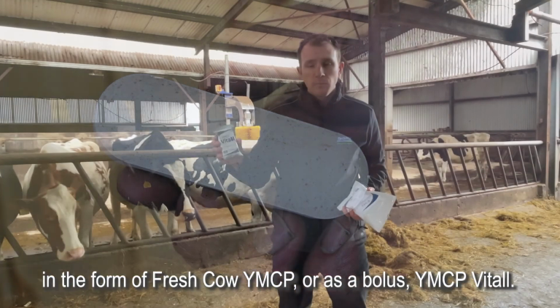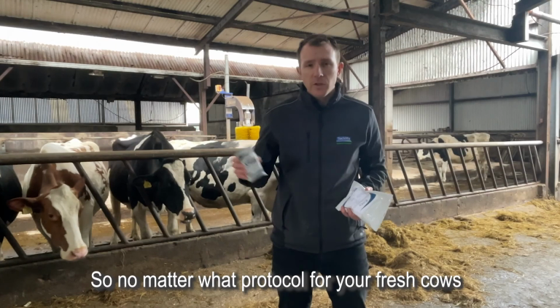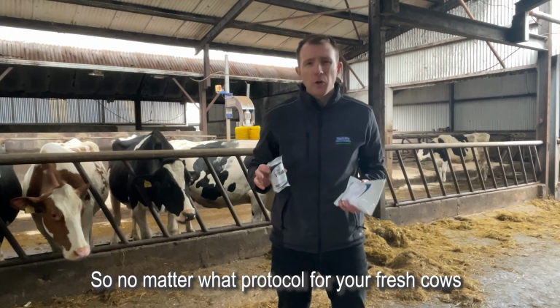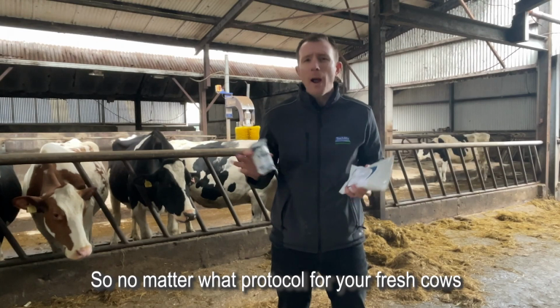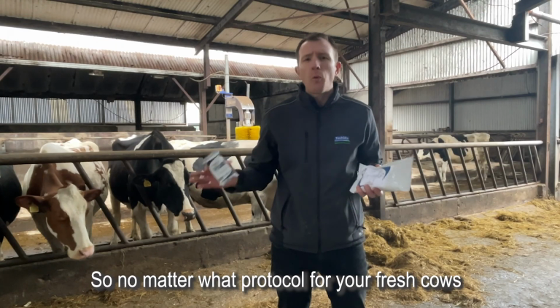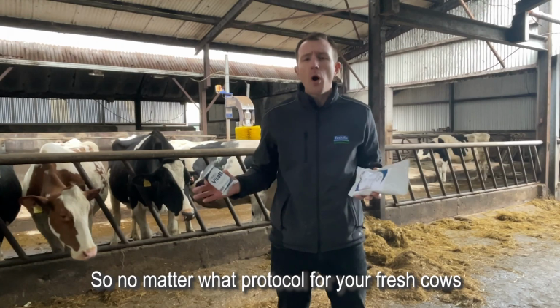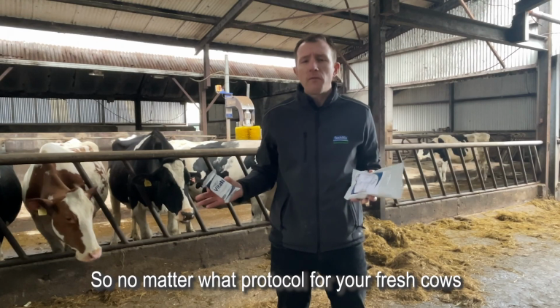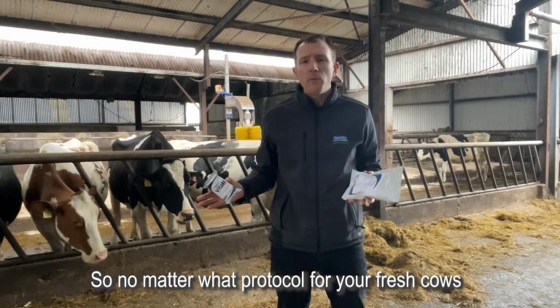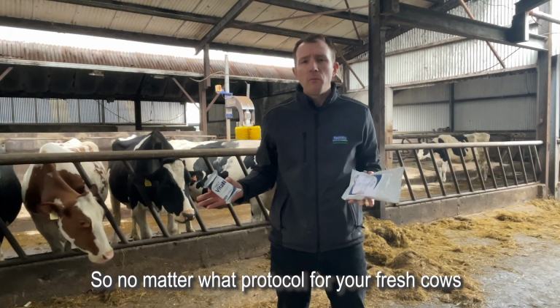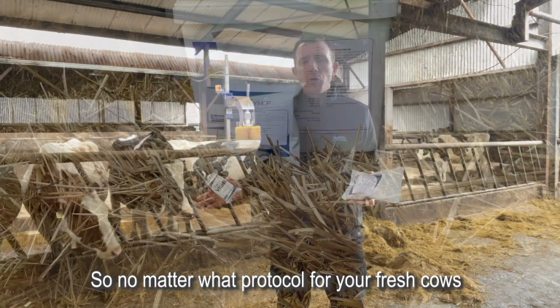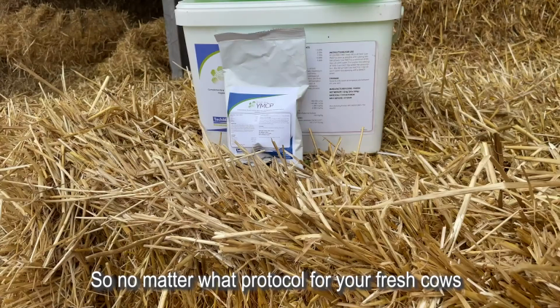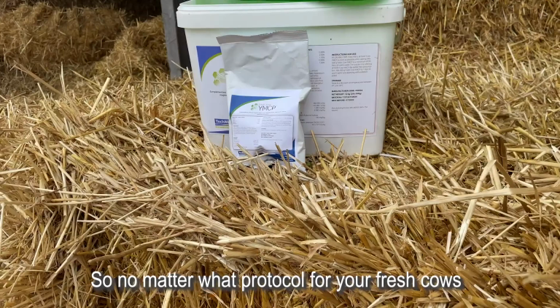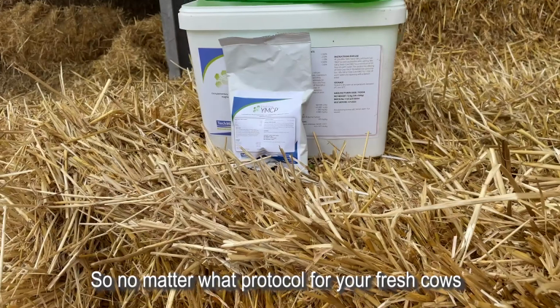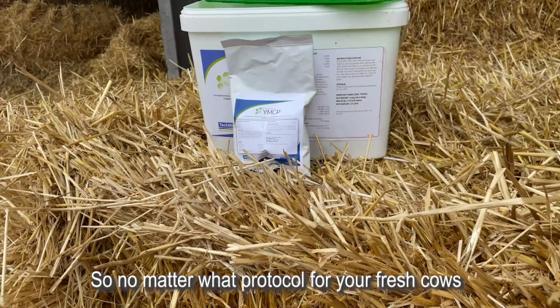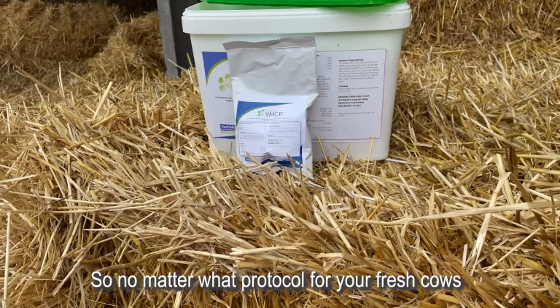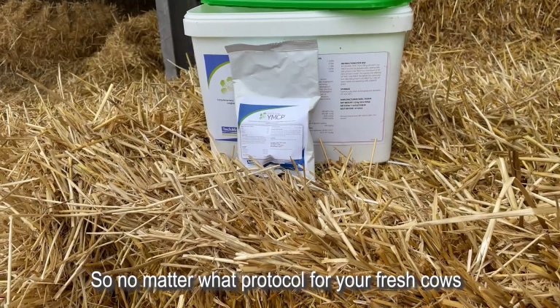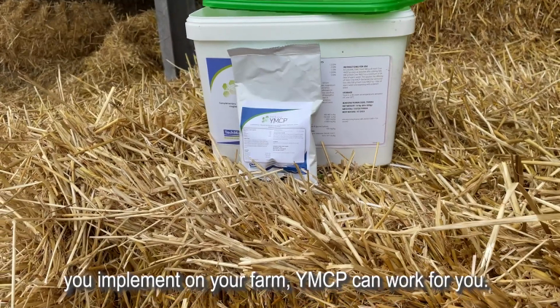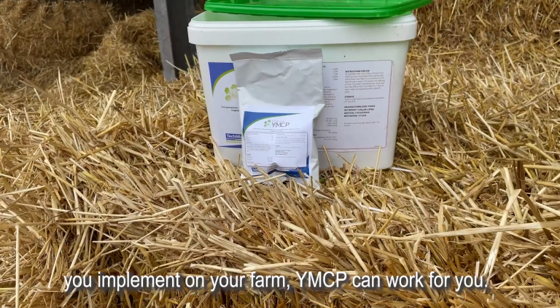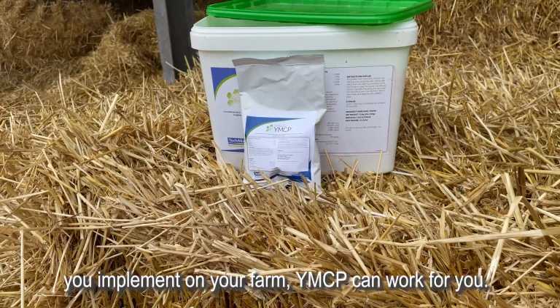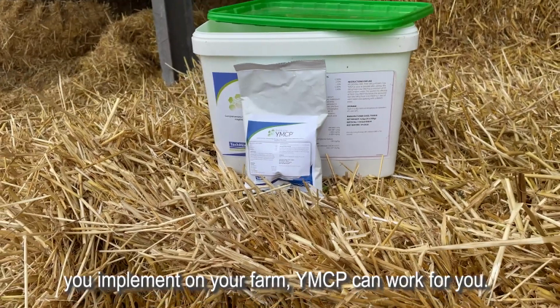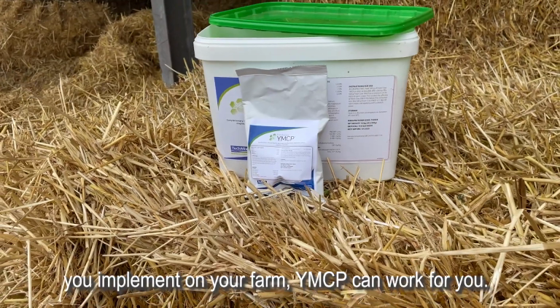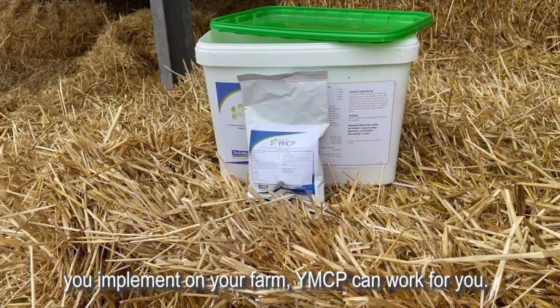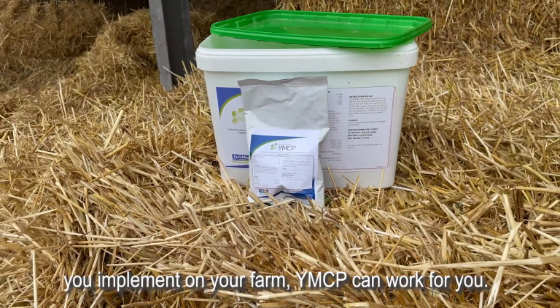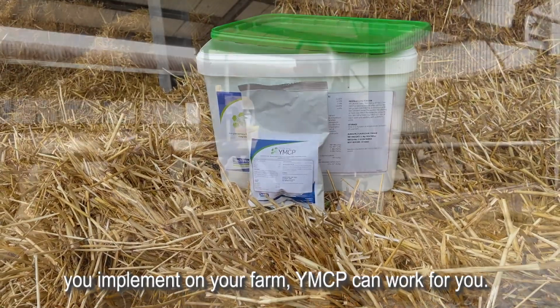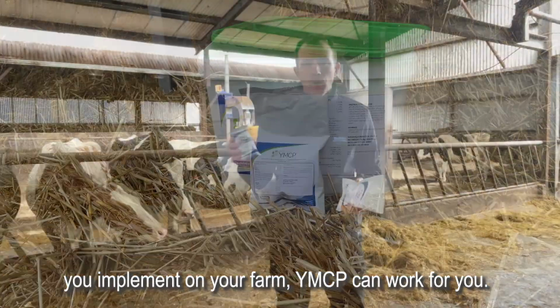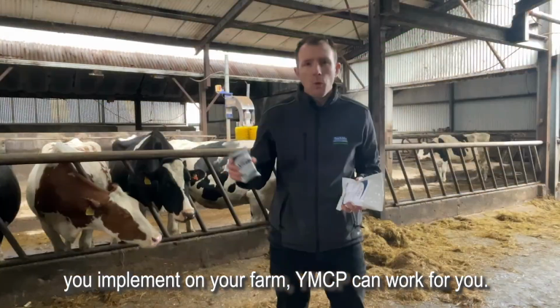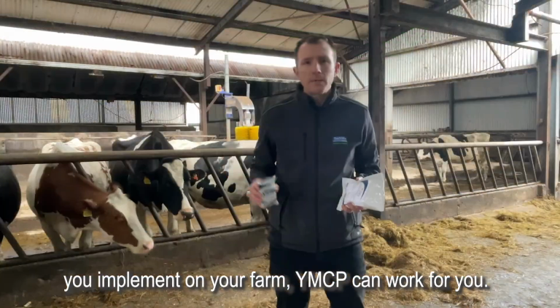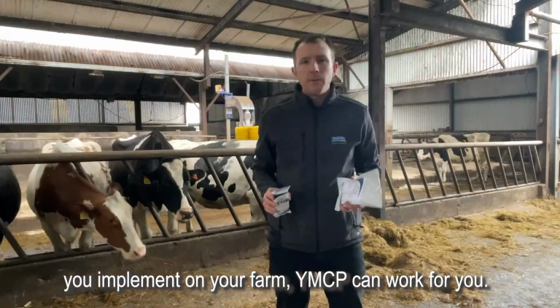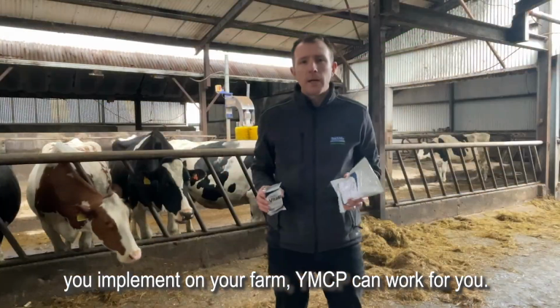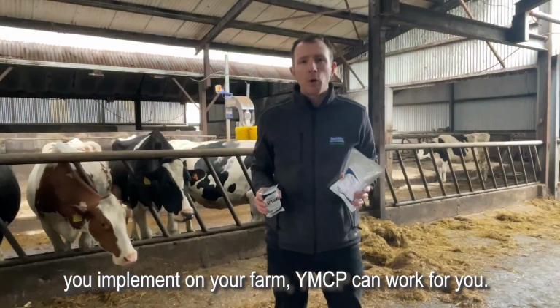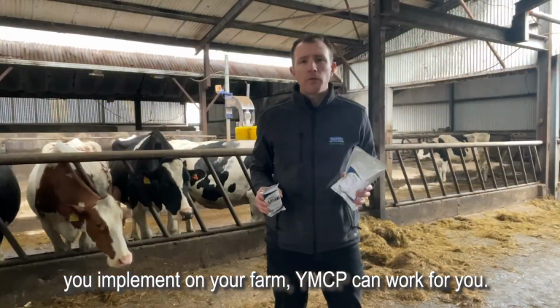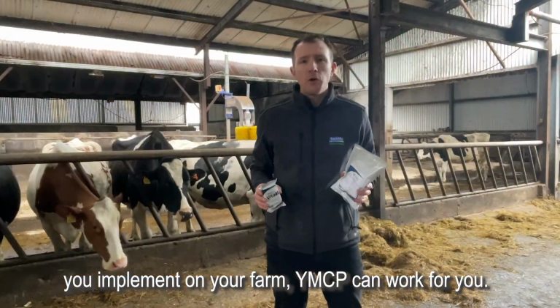So no matter what protocol for your fresh cows you implement on your farm, YMCP can work for you.